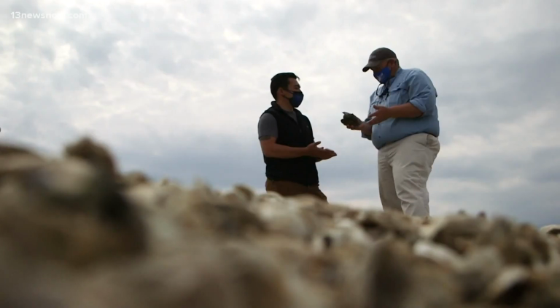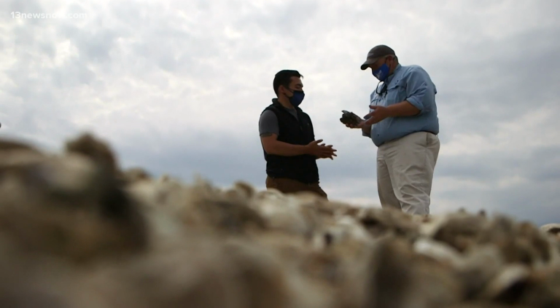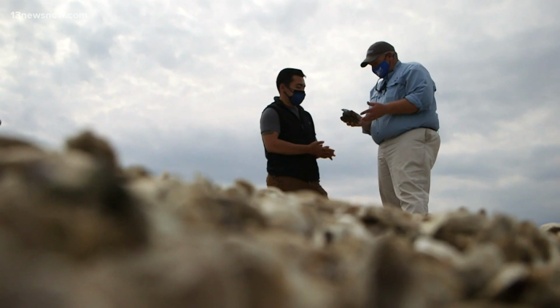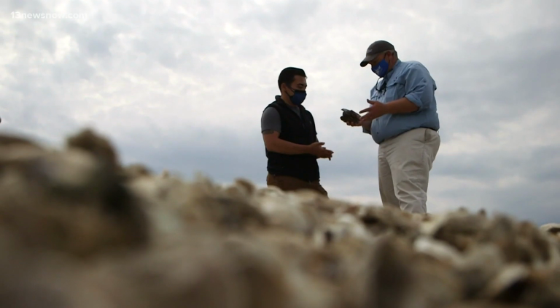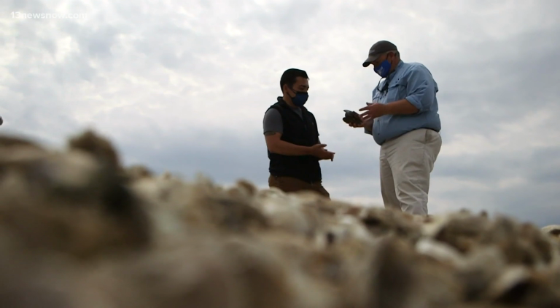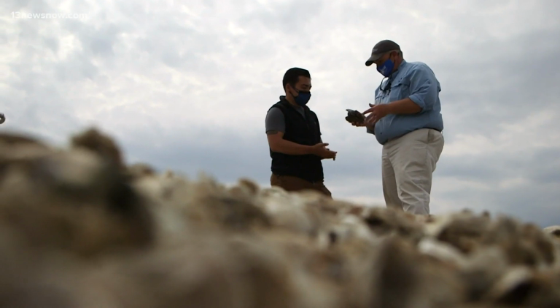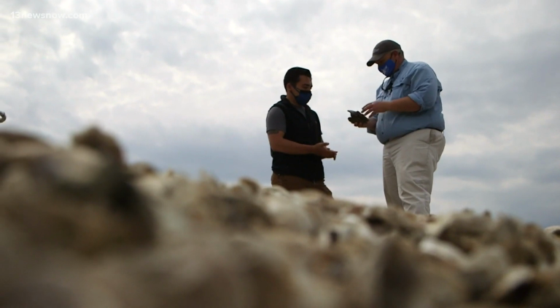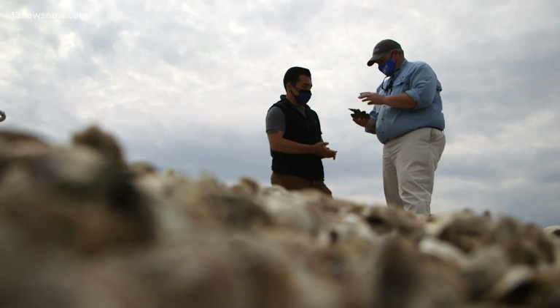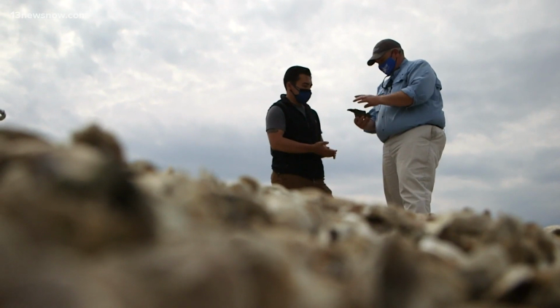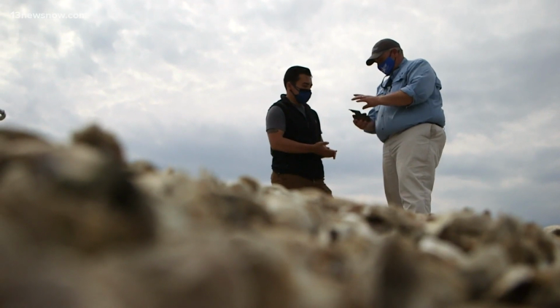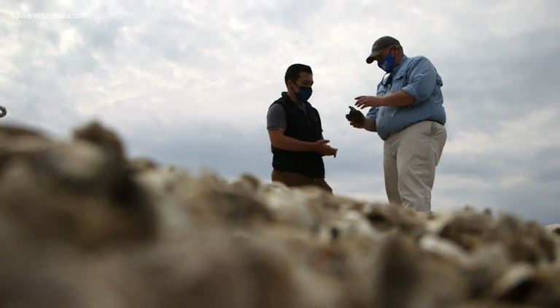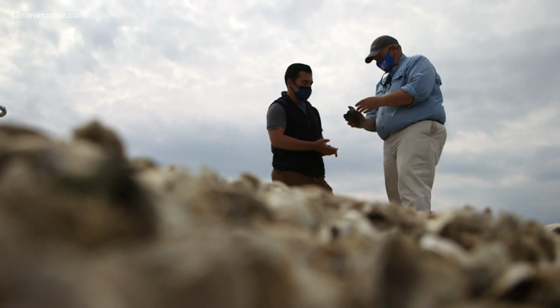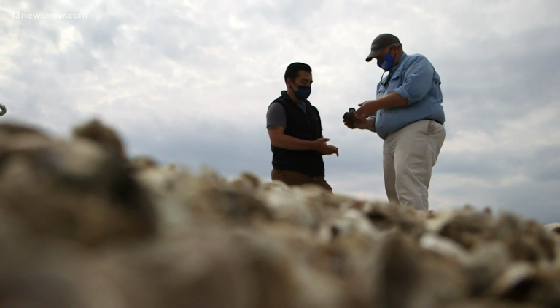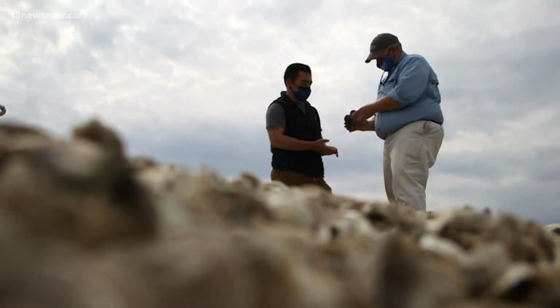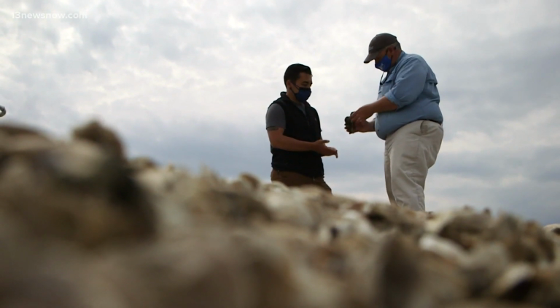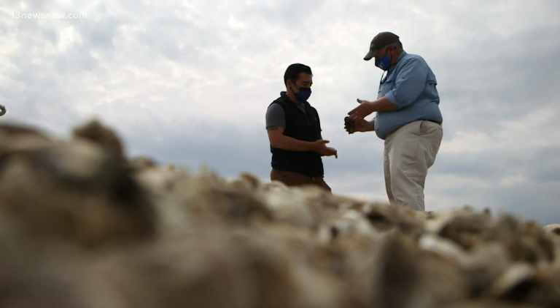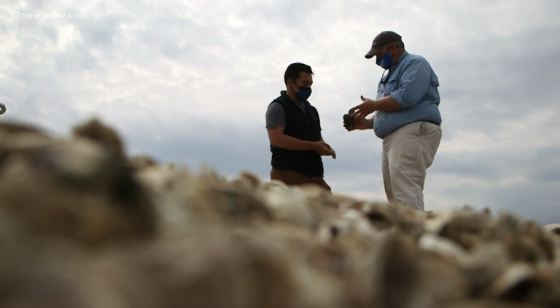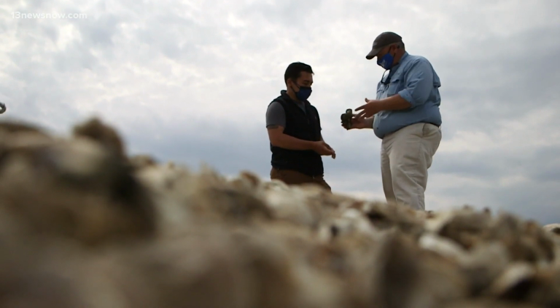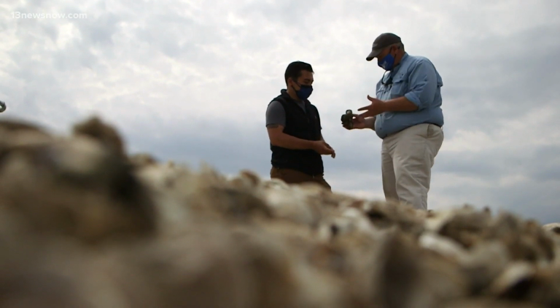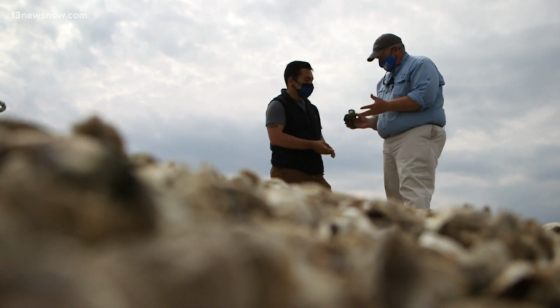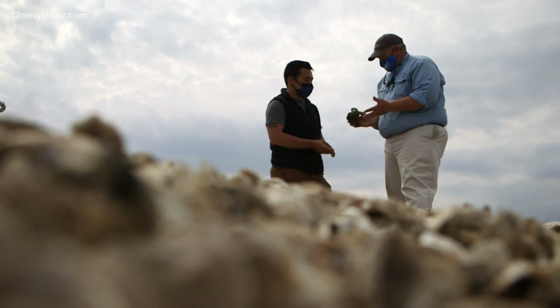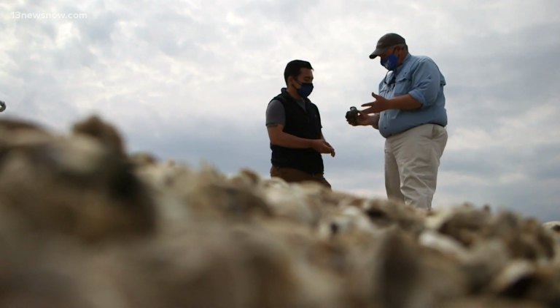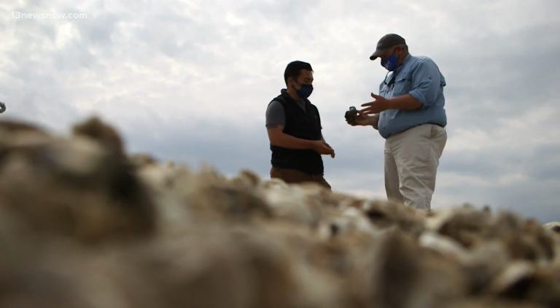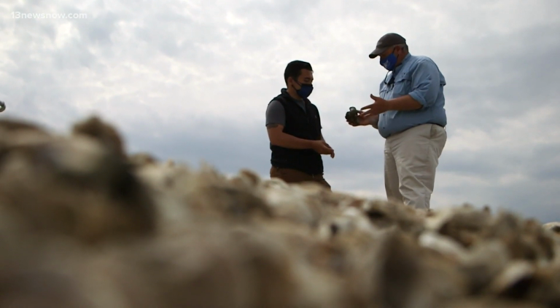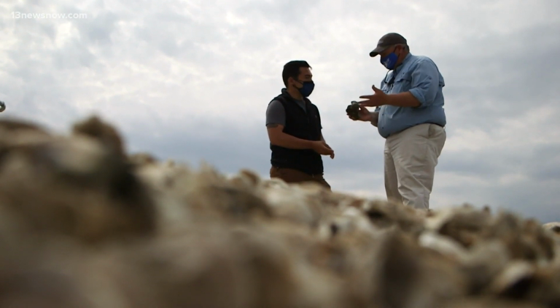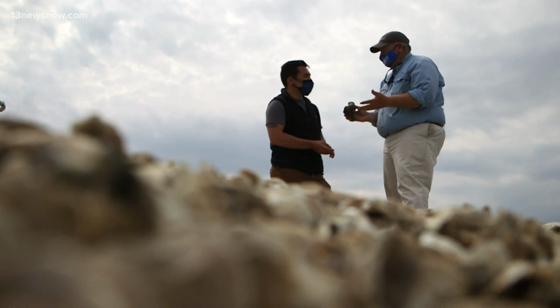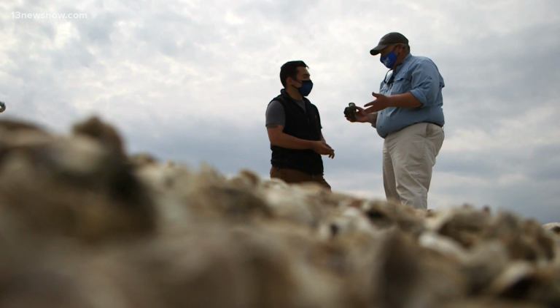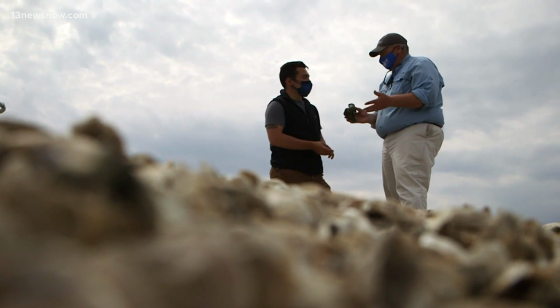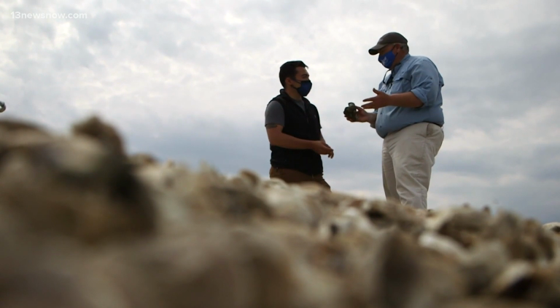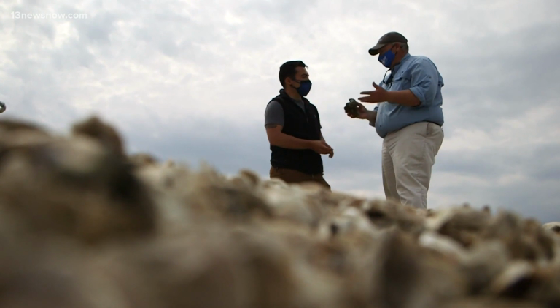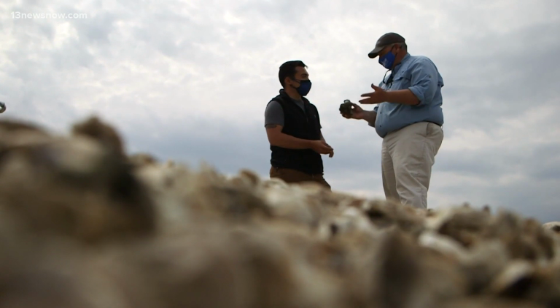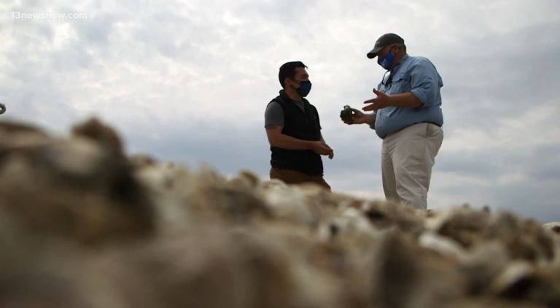The common number that's used out there is that a three-inch oyster — which this one here is about three inches long — can filter about 50 gallons a day during the summertime.